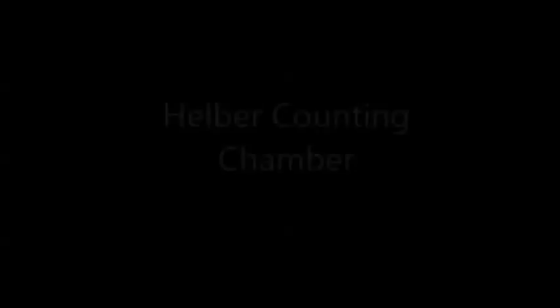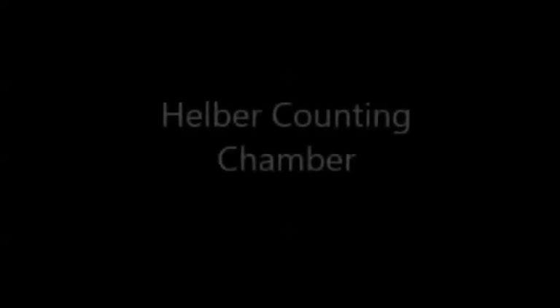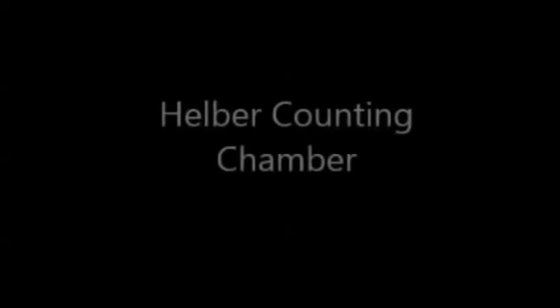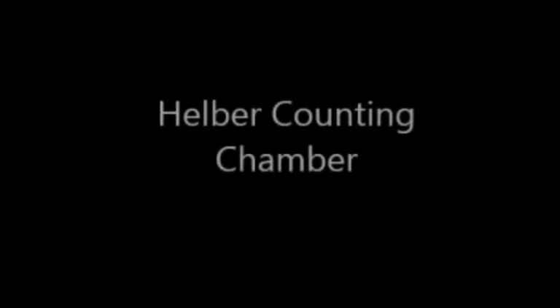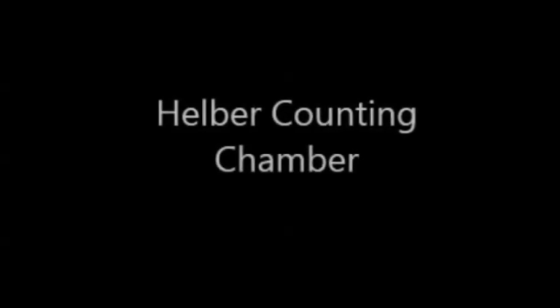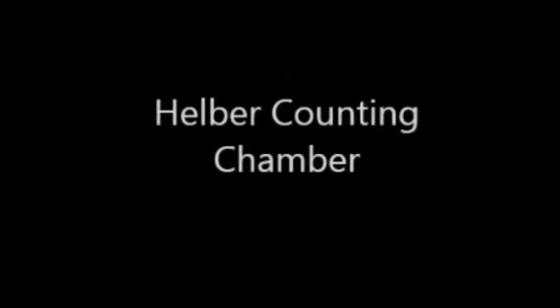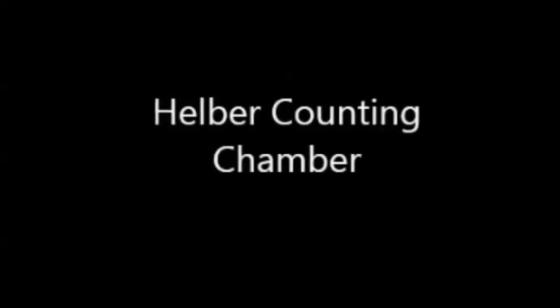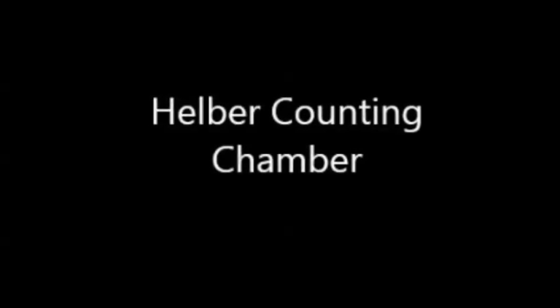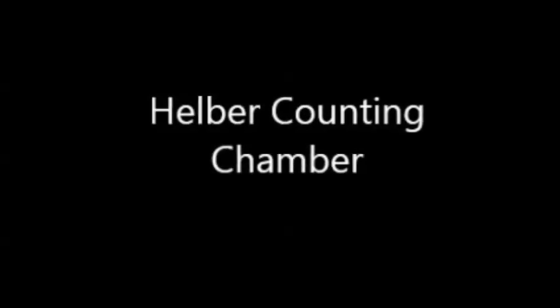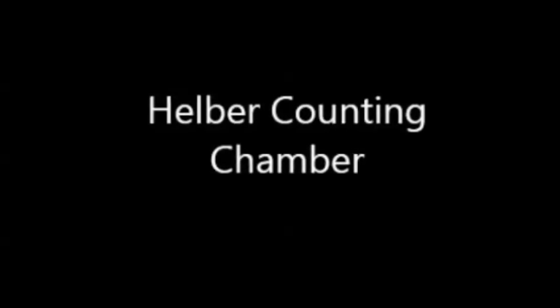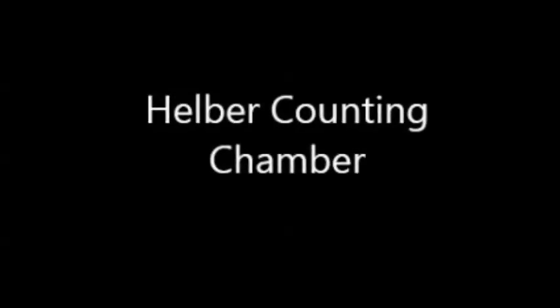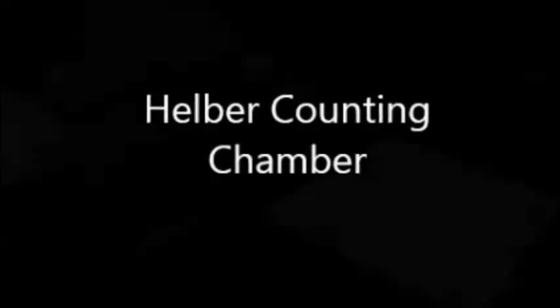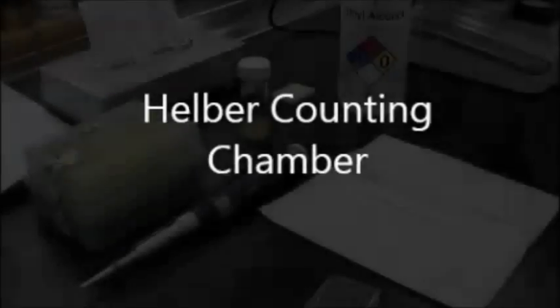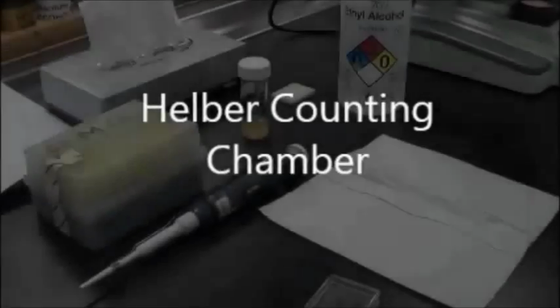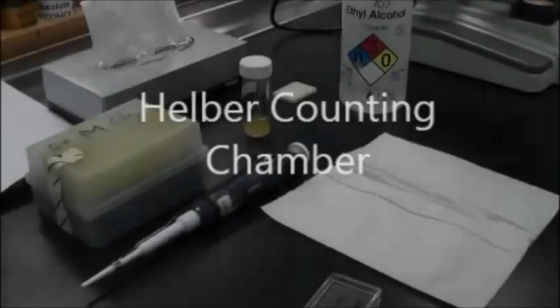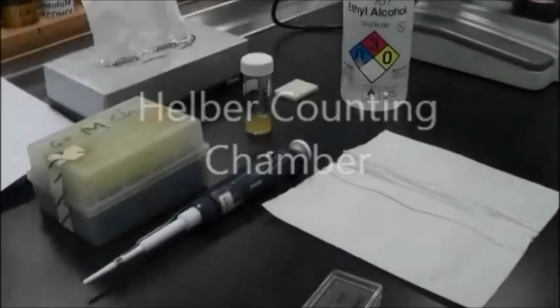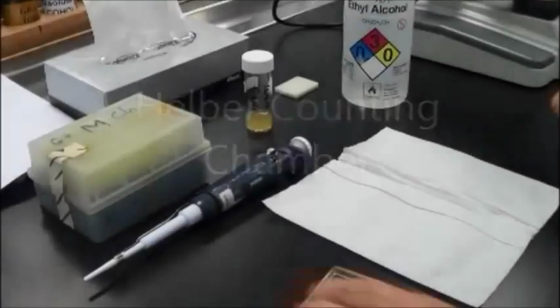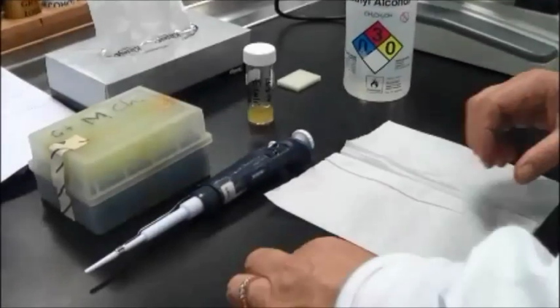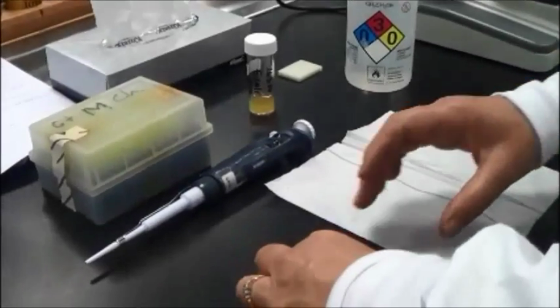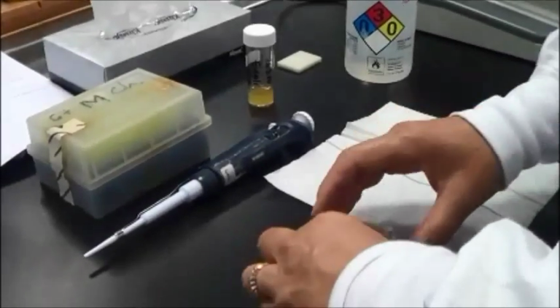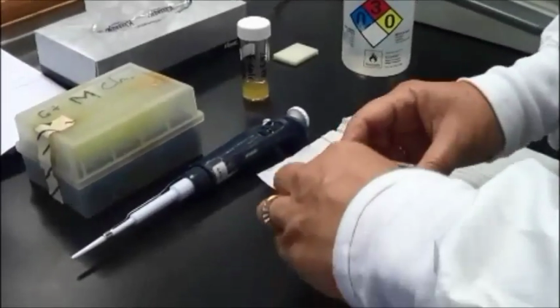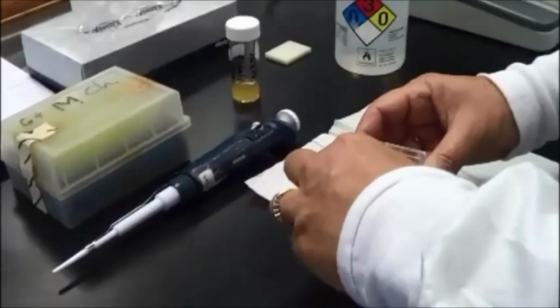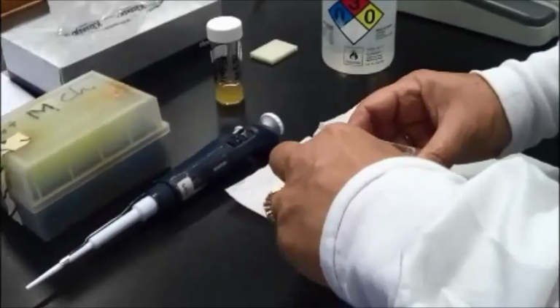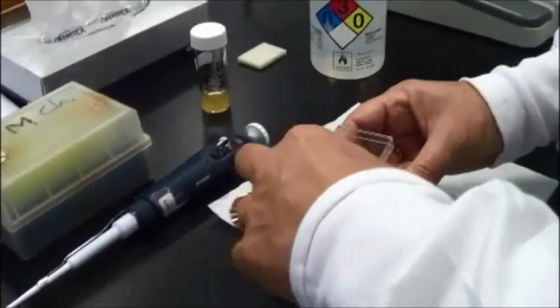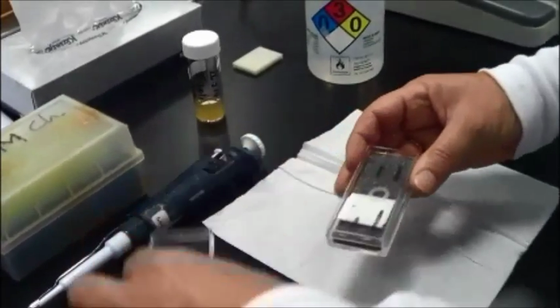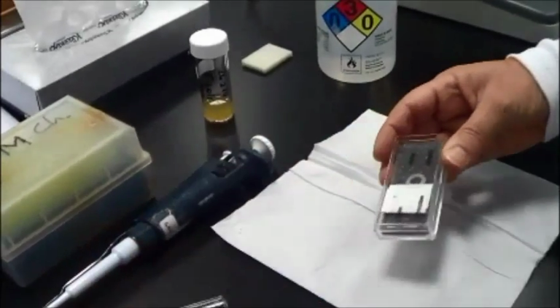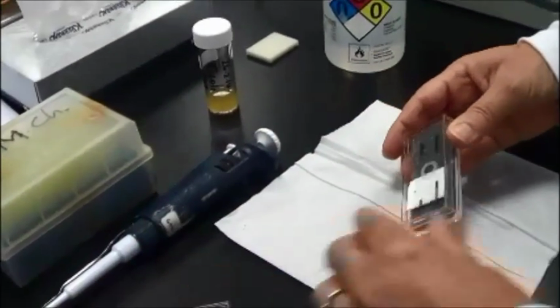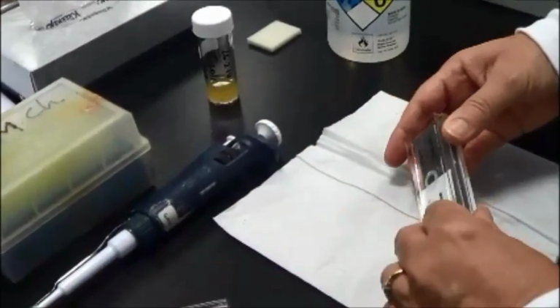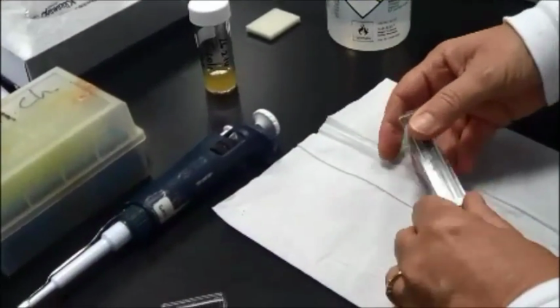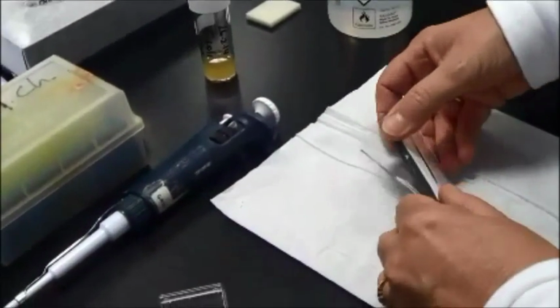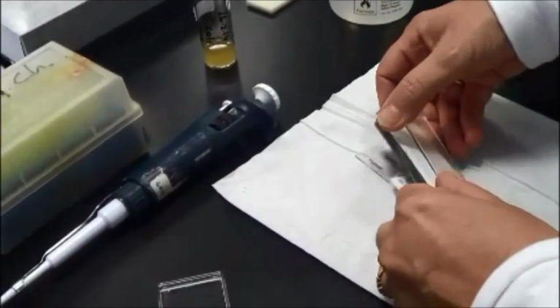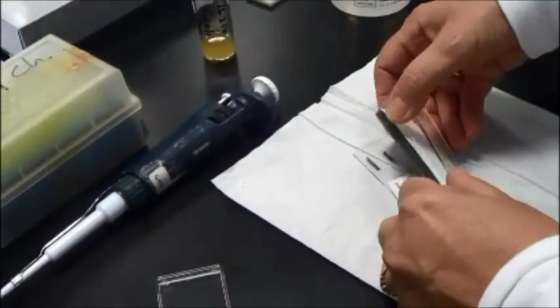Using the Helba counting chamber. Helba chambers are fragile and expensive and must be handled with great care.